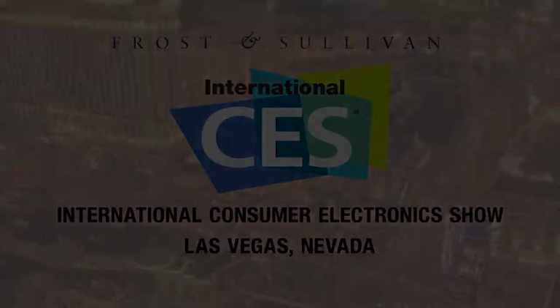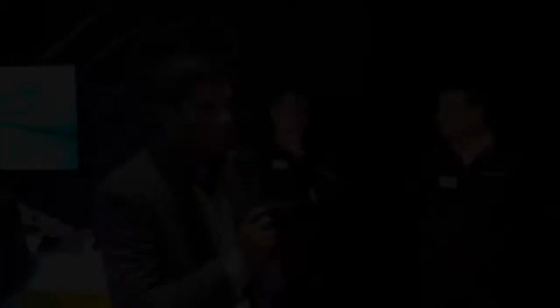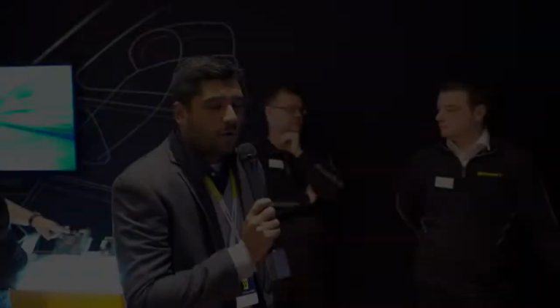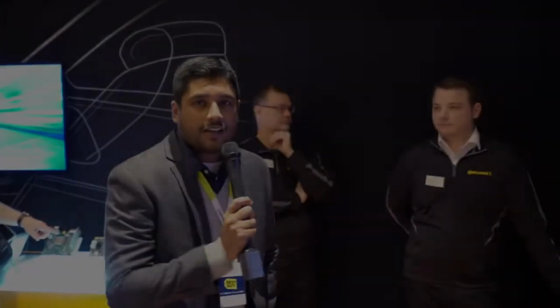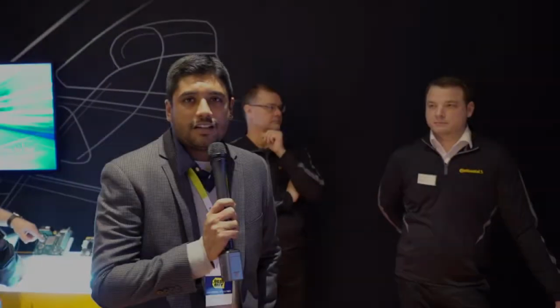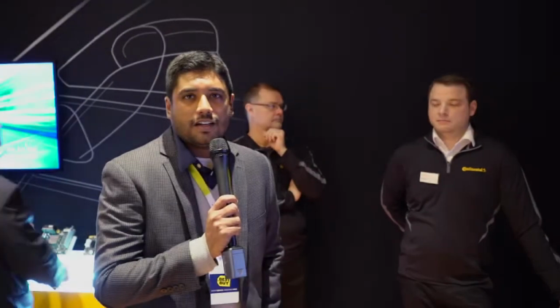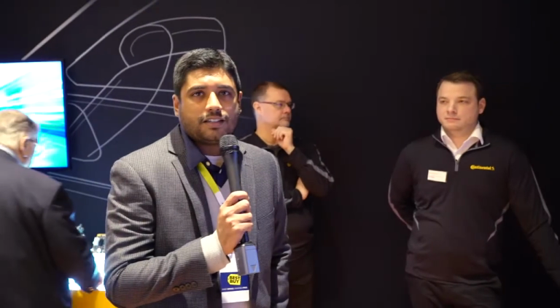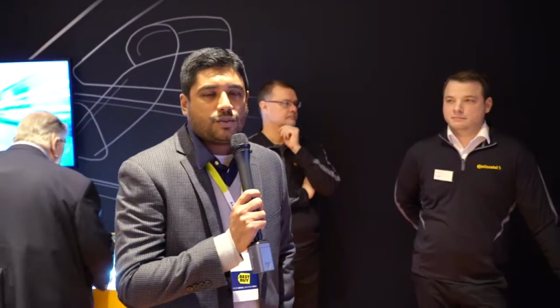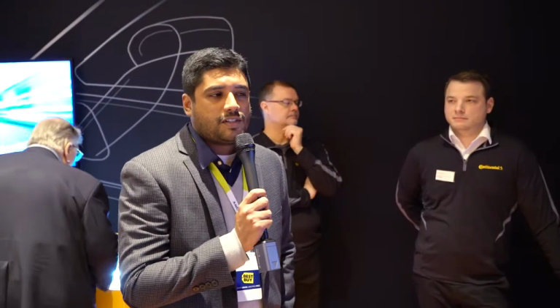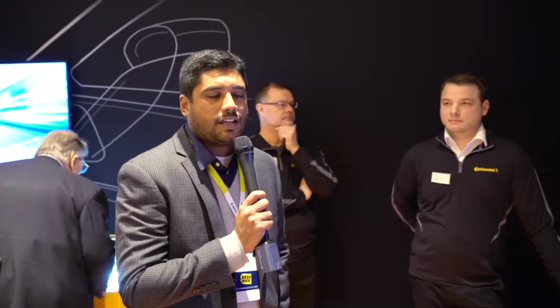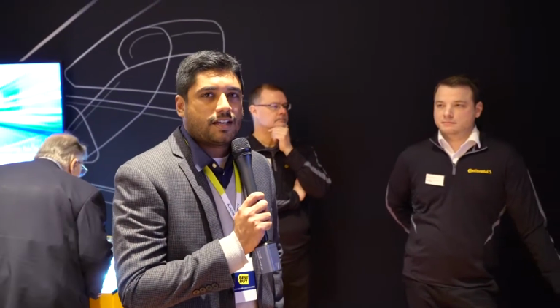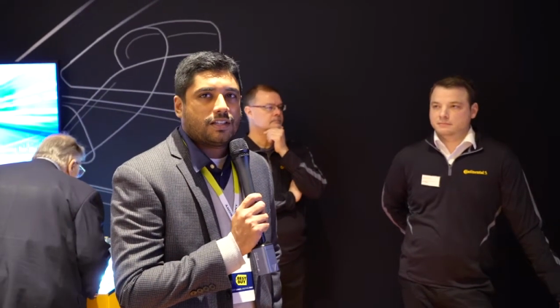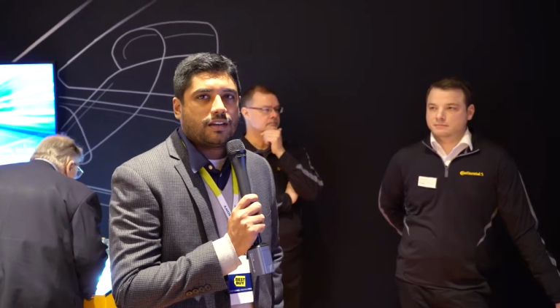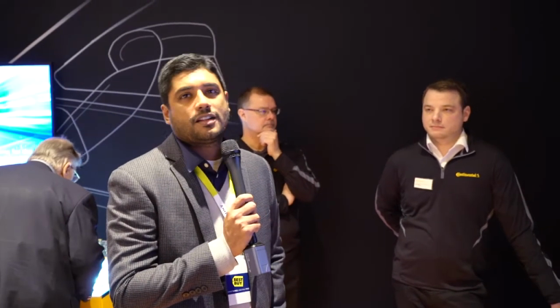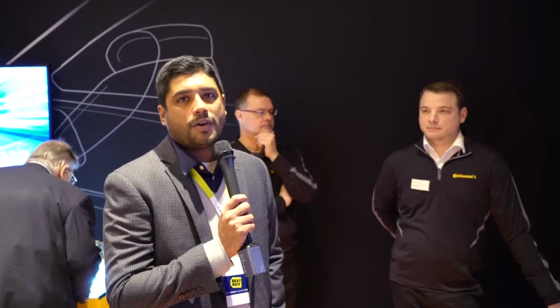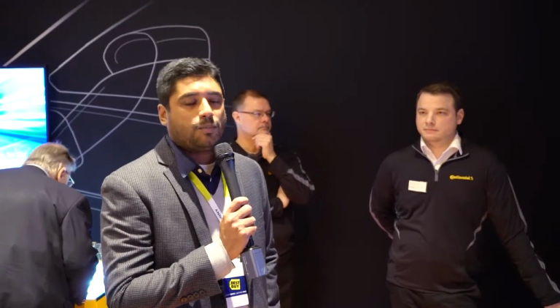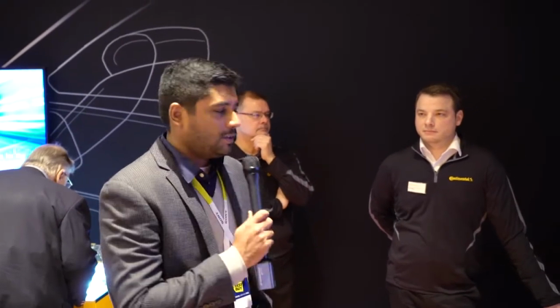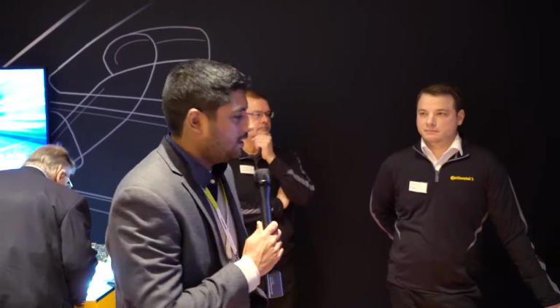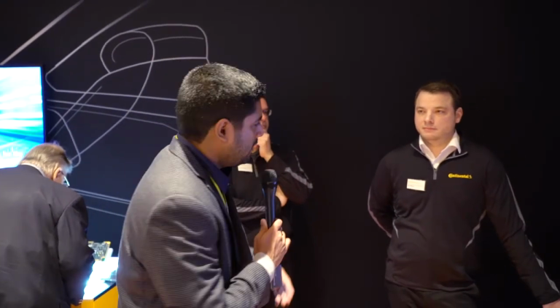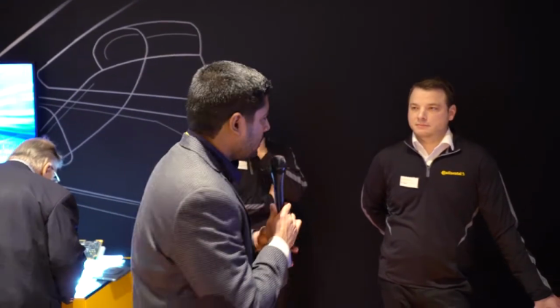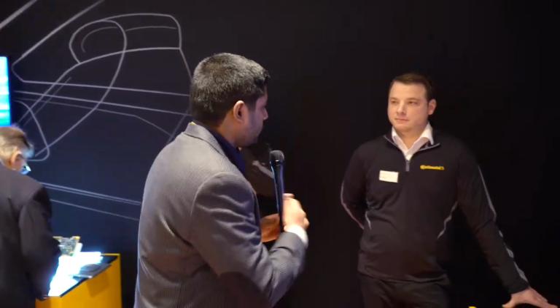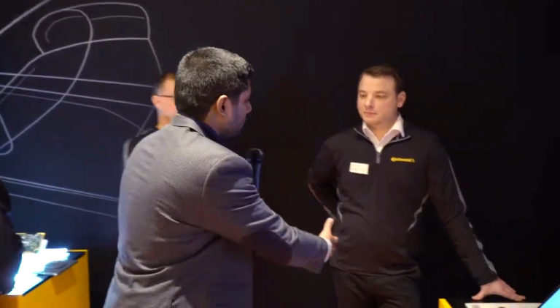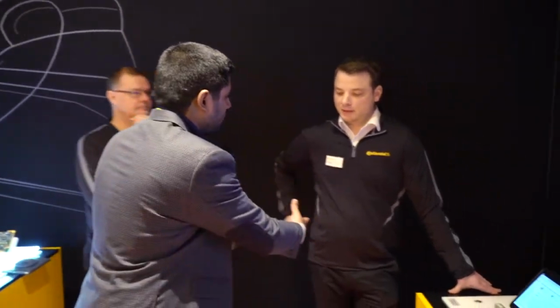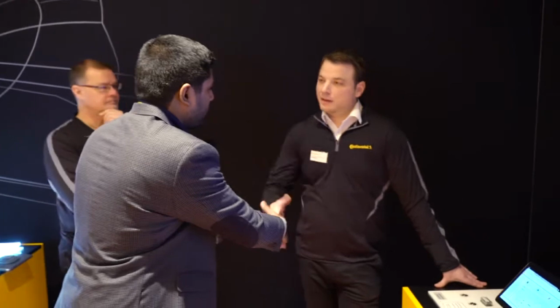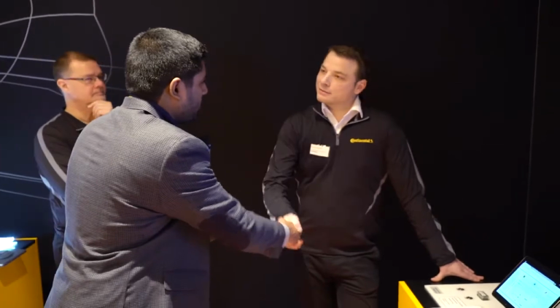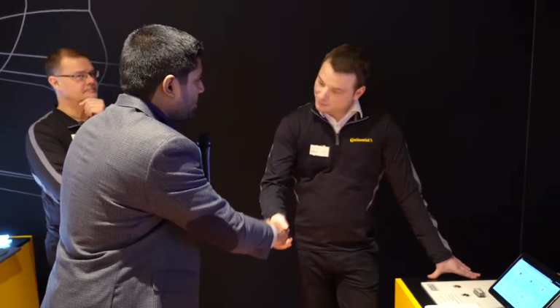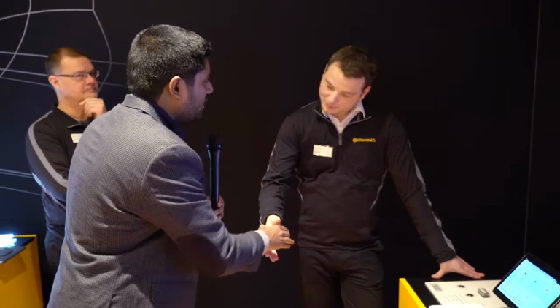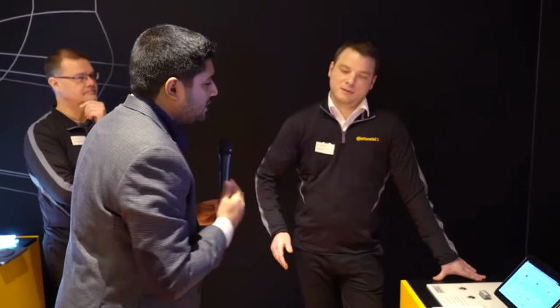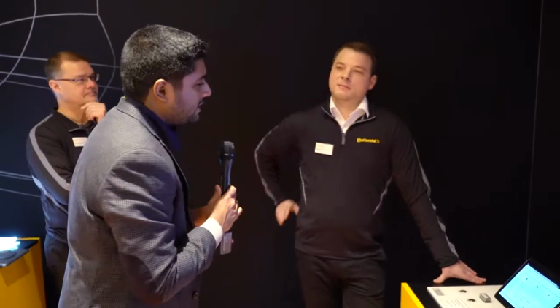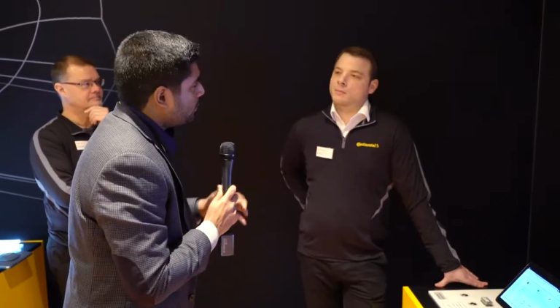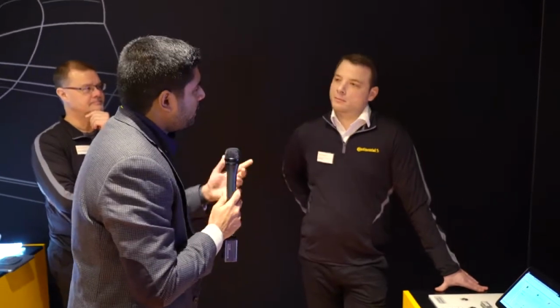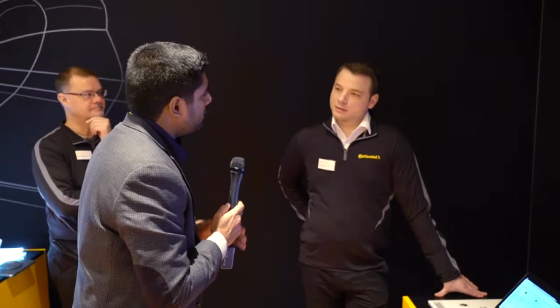Good morning. Day two of the CES. I'm at Continental's private booth. Rolf, thank you so much for joining. Tell us what we have here.